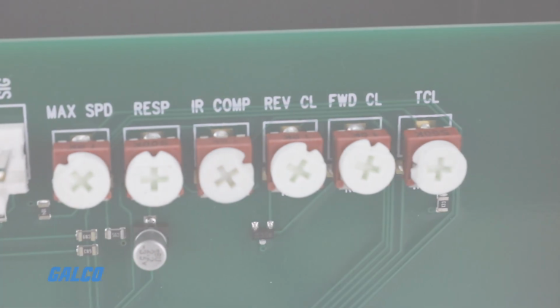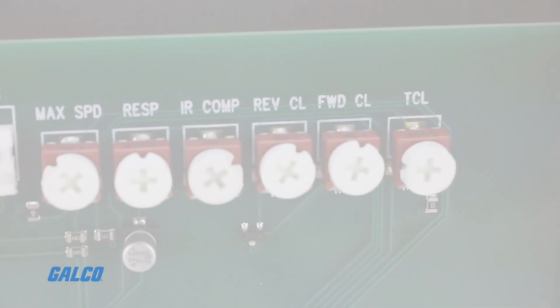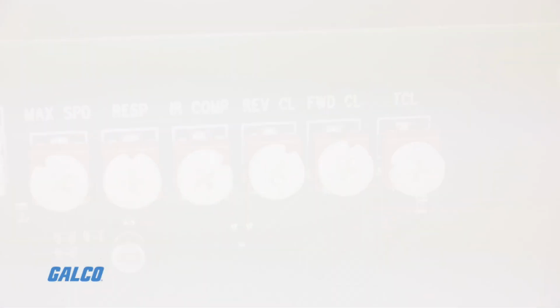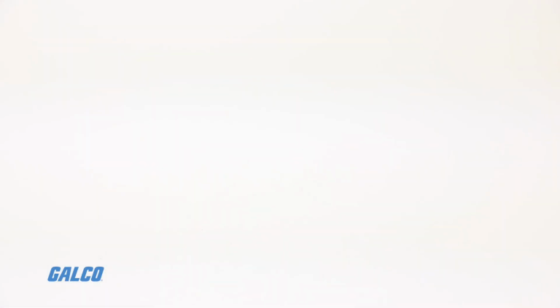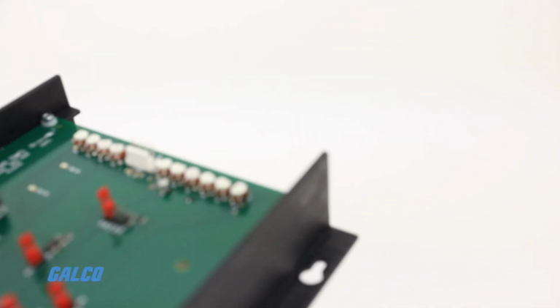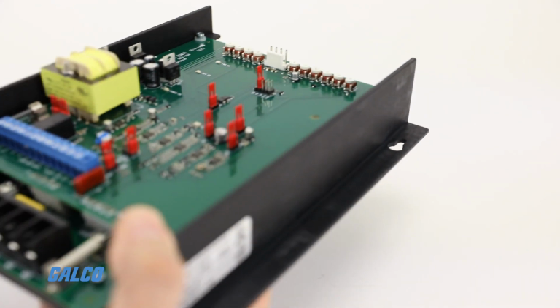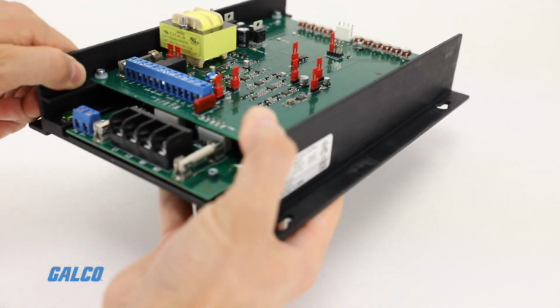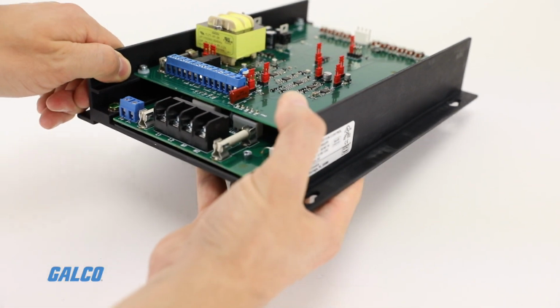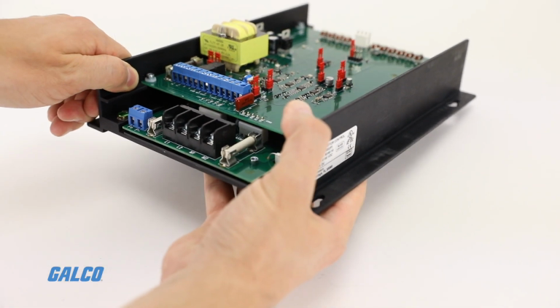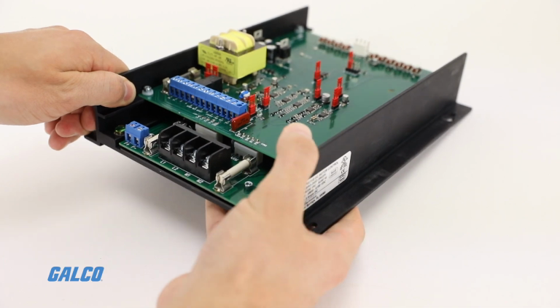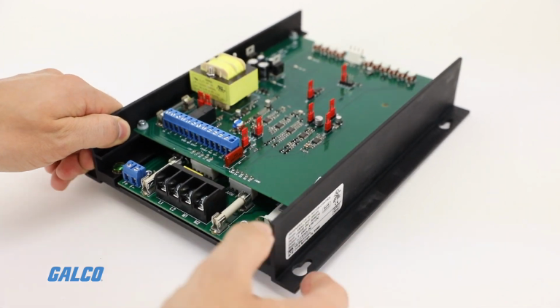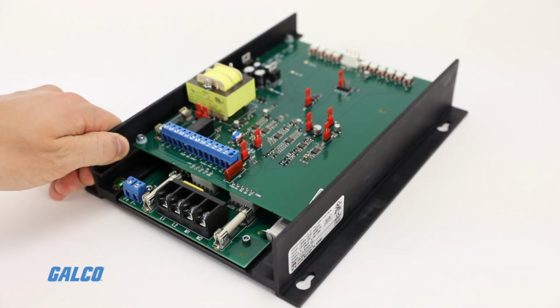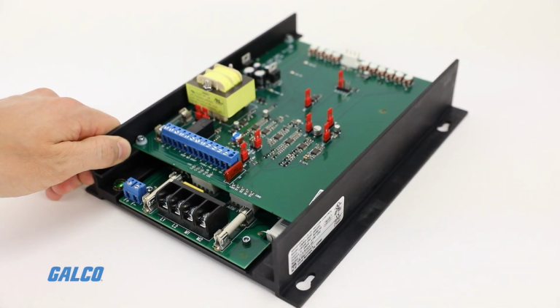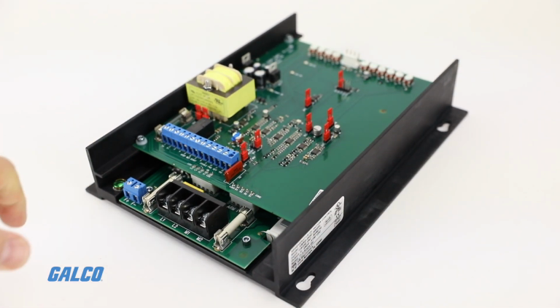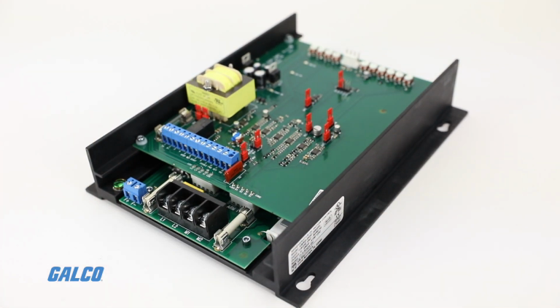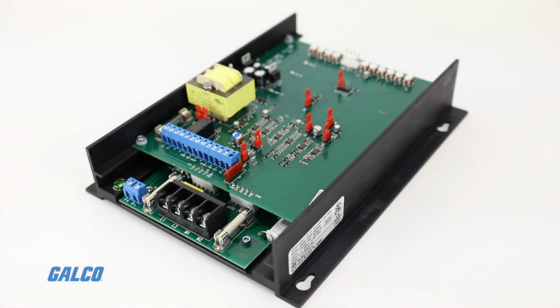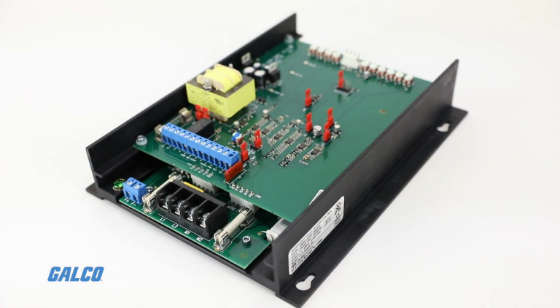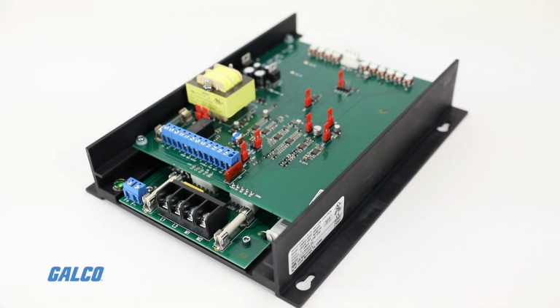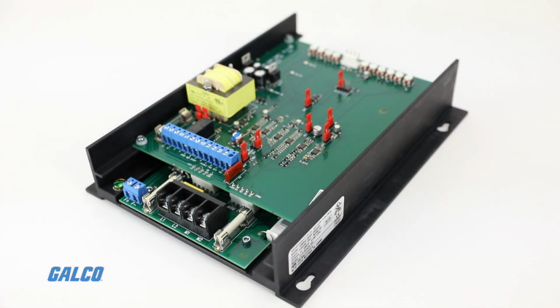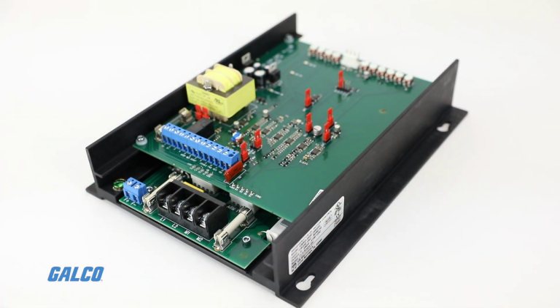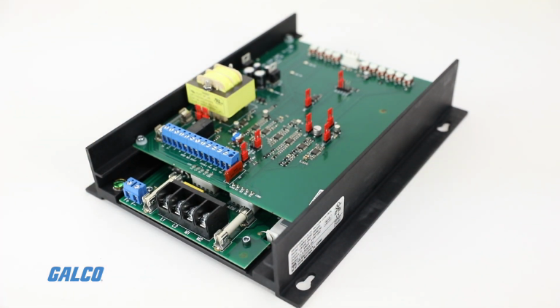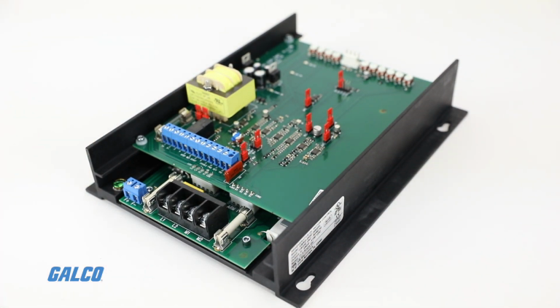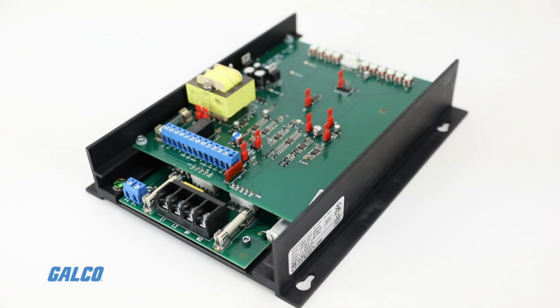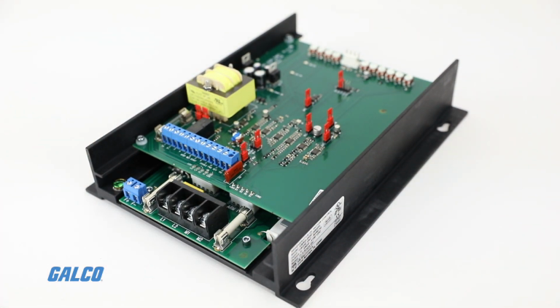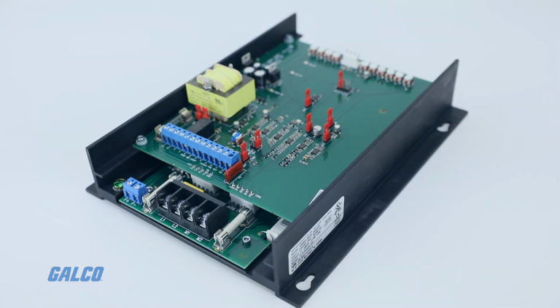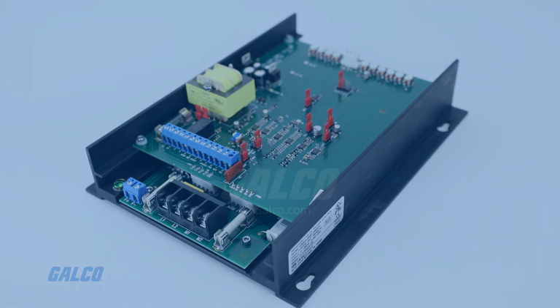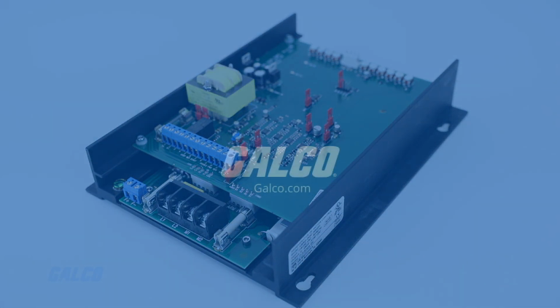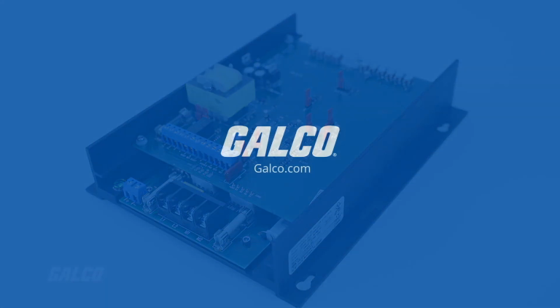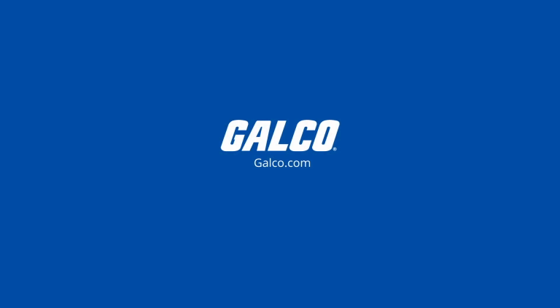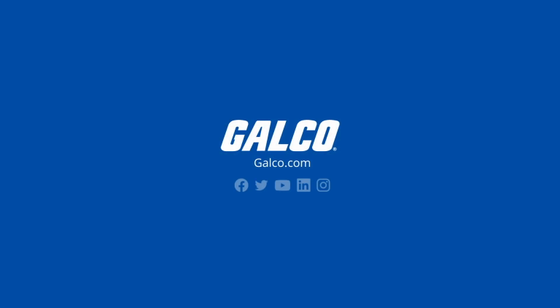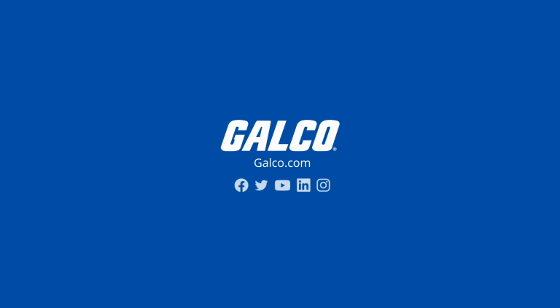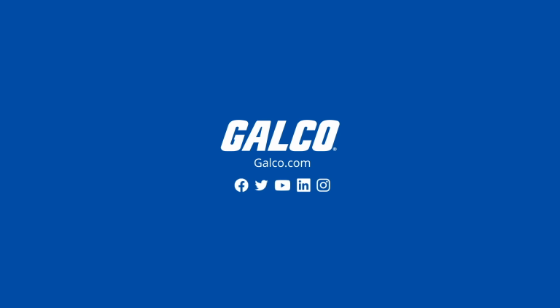For more information on the KBRG regenerative drives from KB Electronics, visit galco.com.